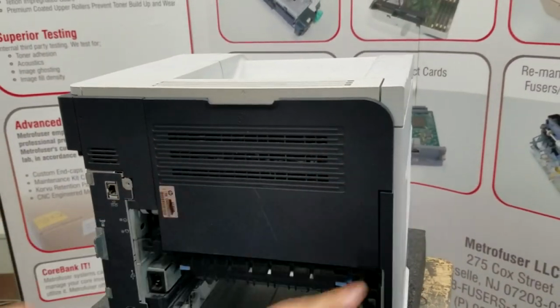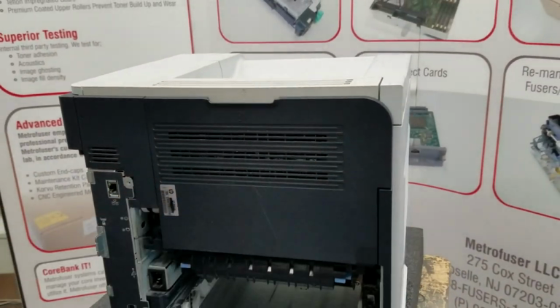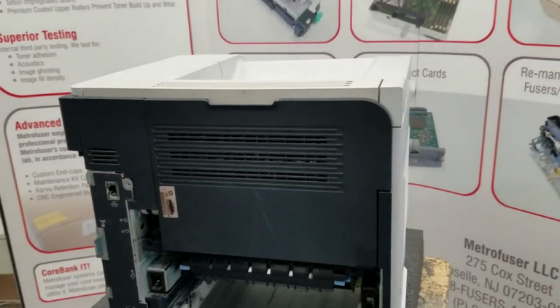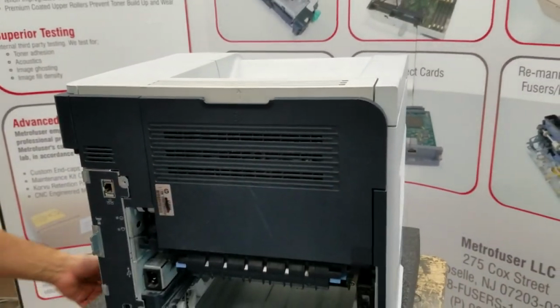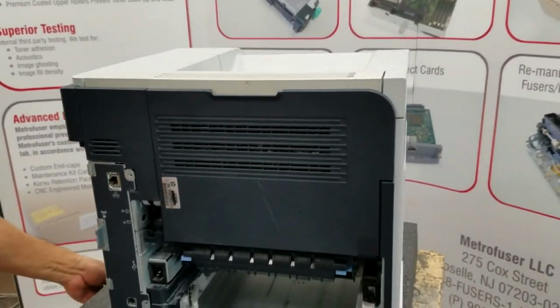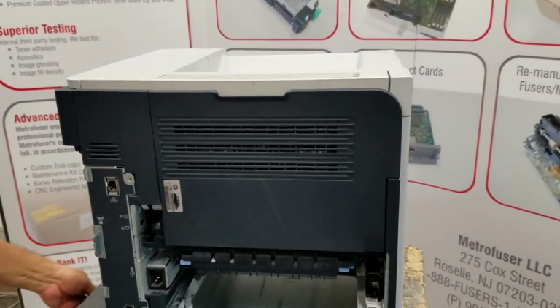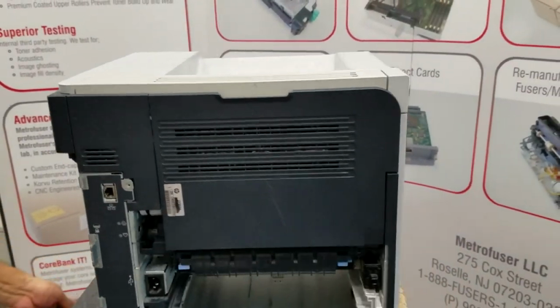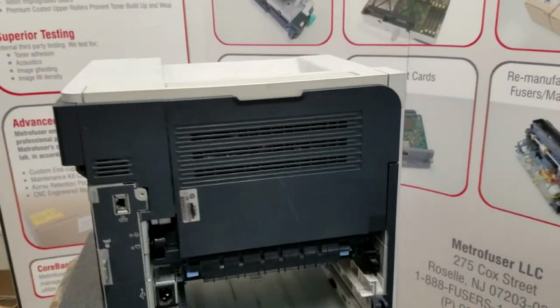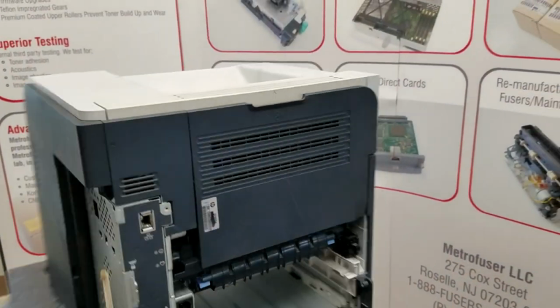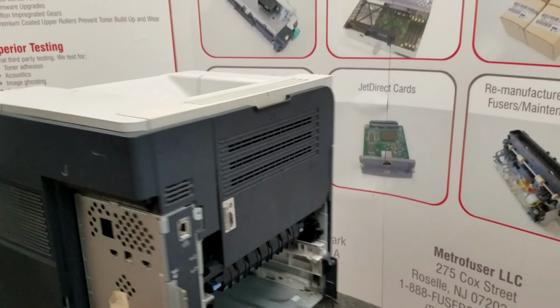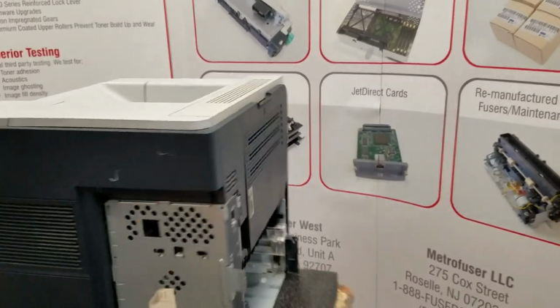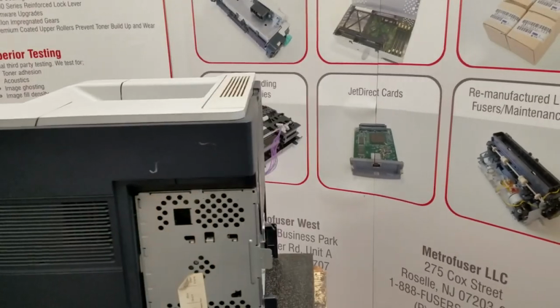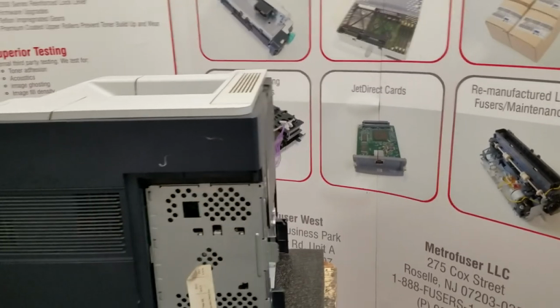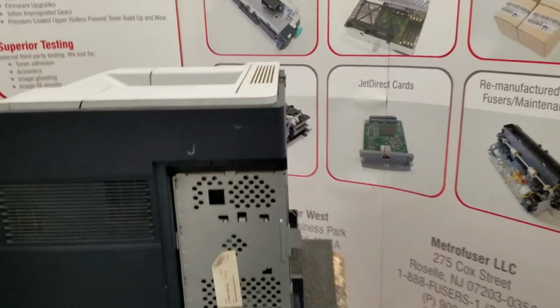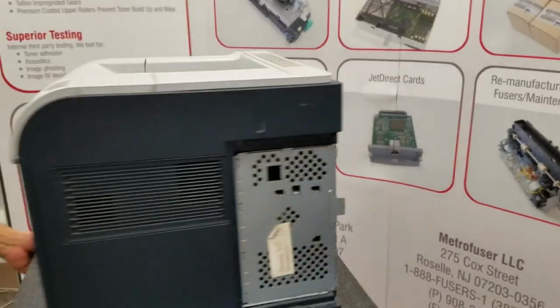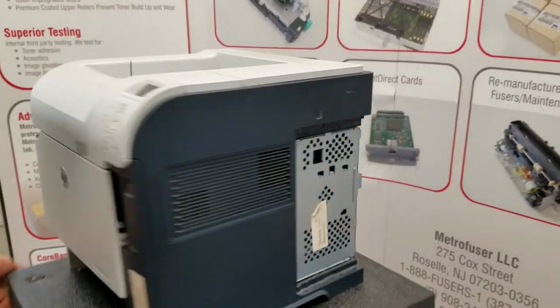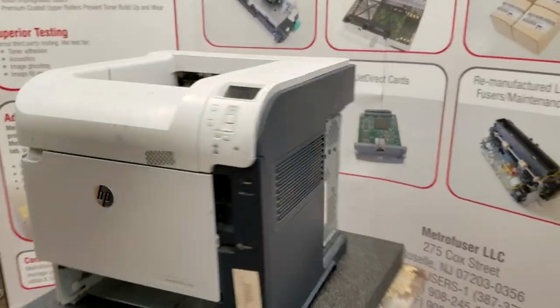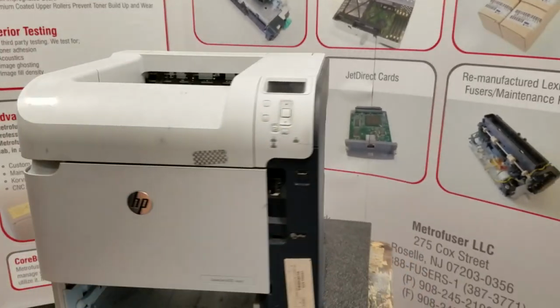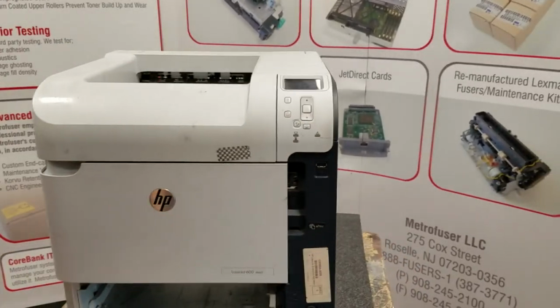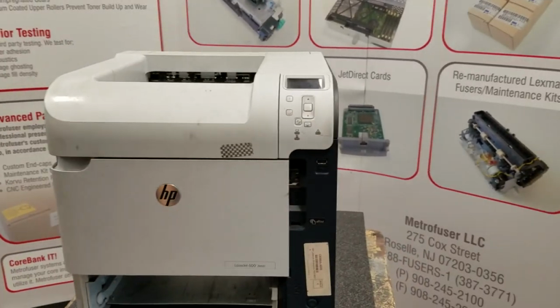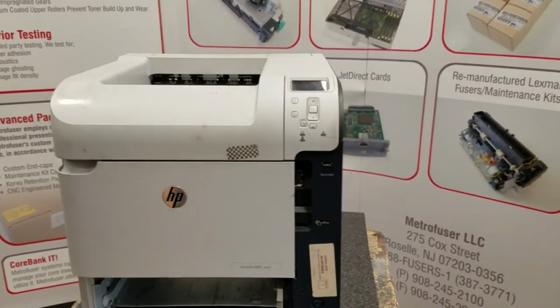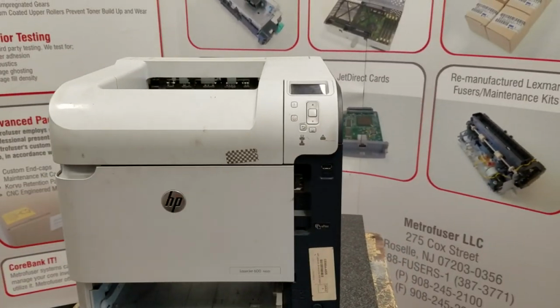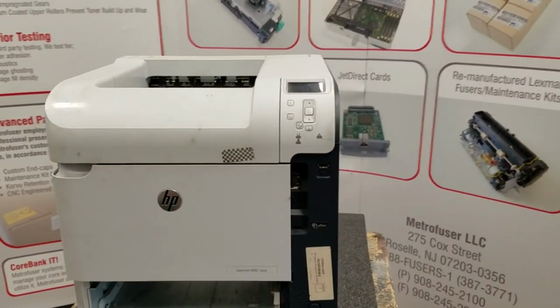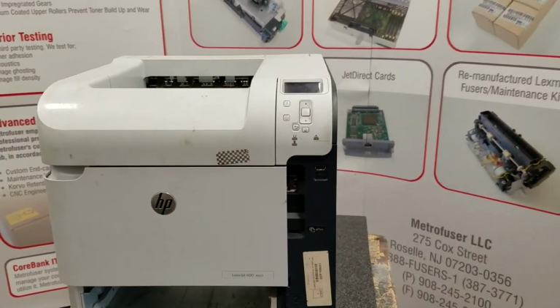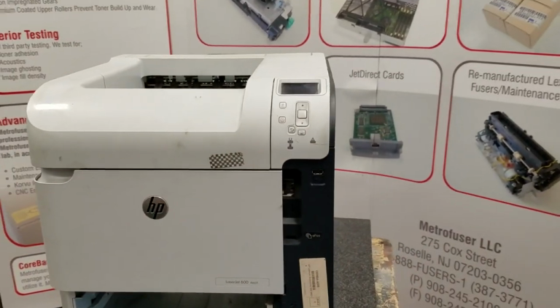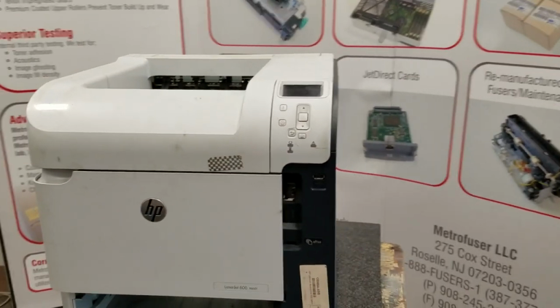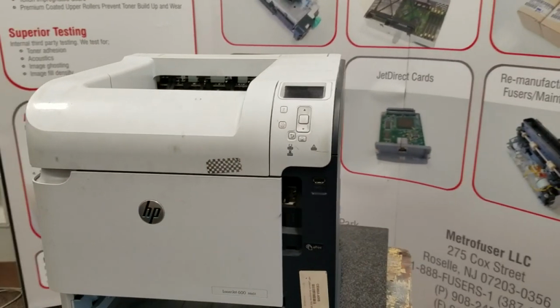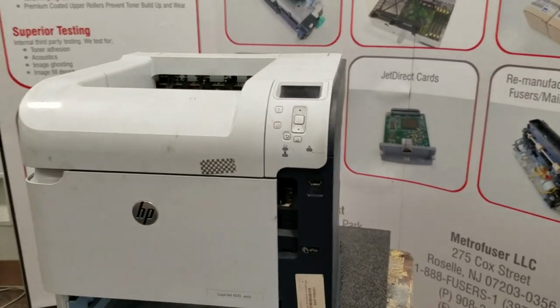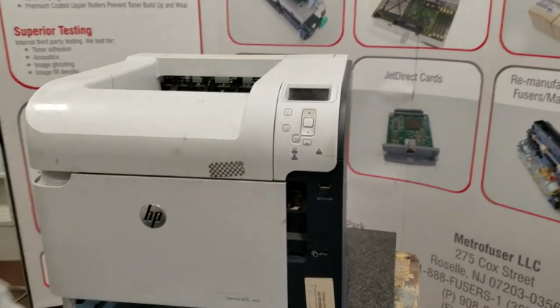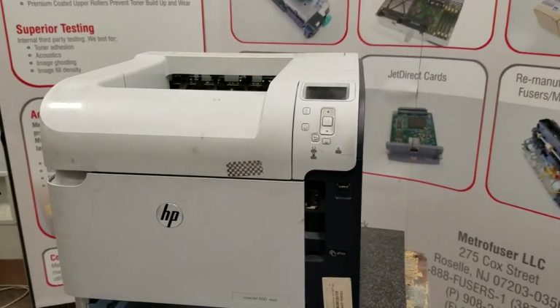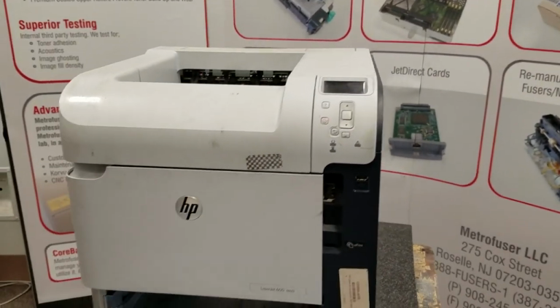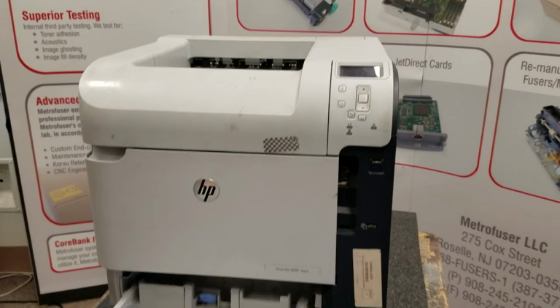Some other repair notes on this: the page count reset instructions will be located in the comments of the video or blog post, so check below.